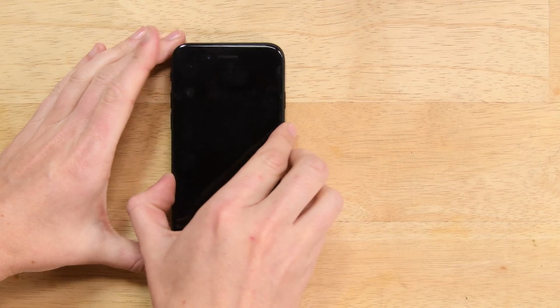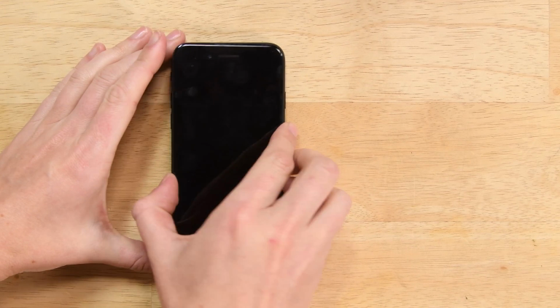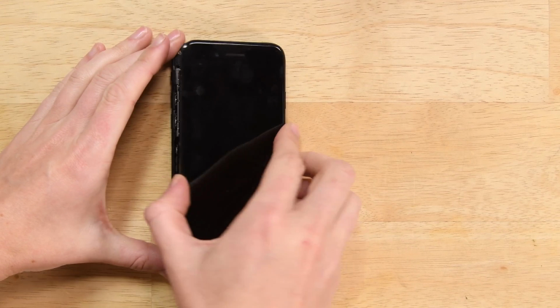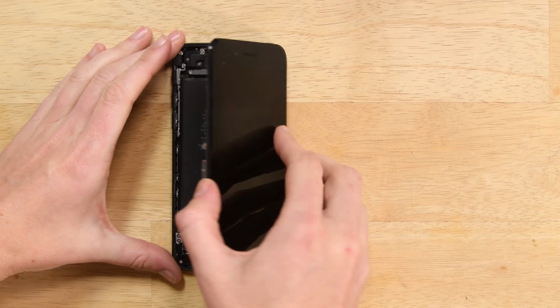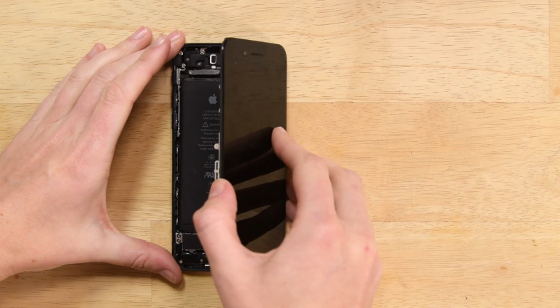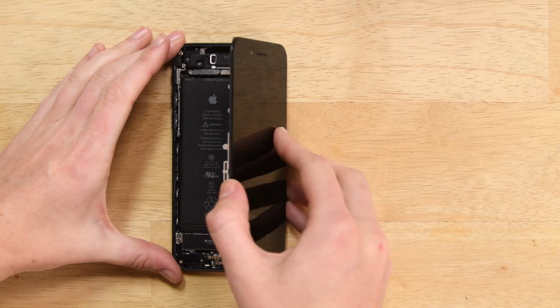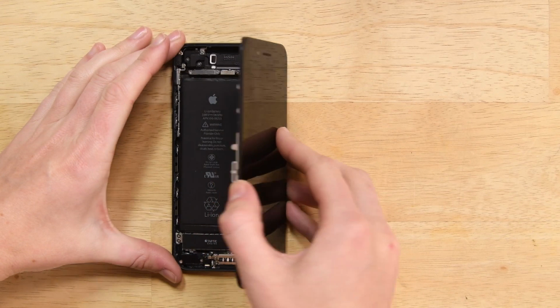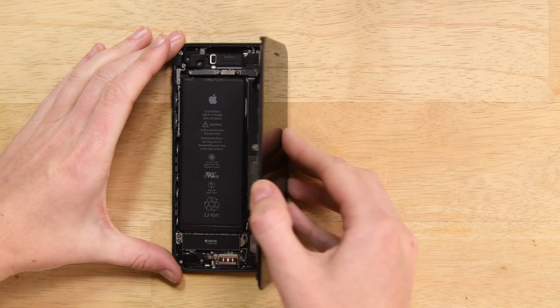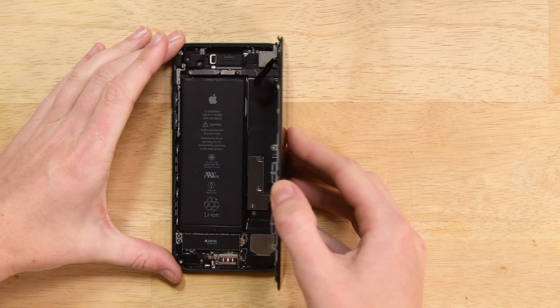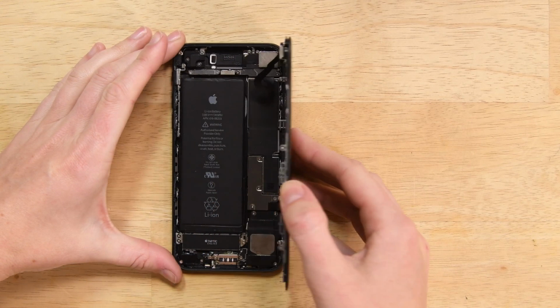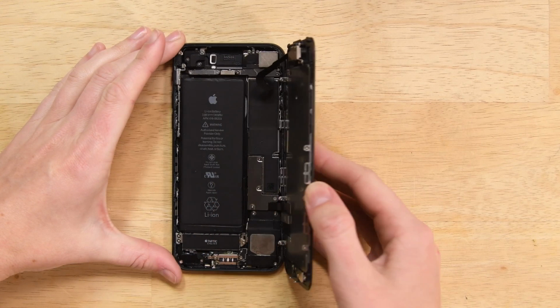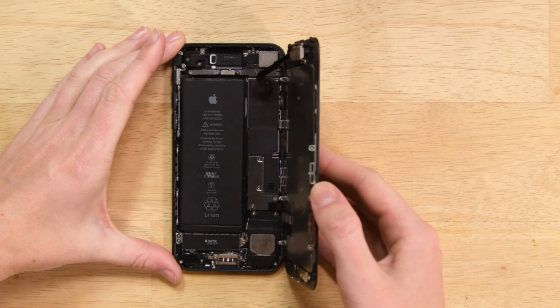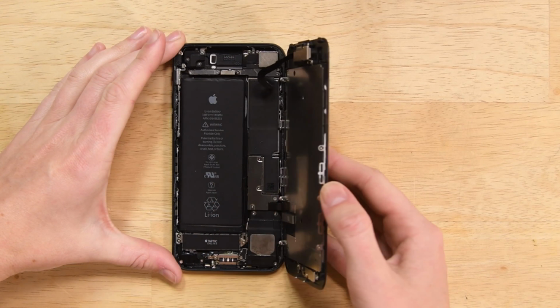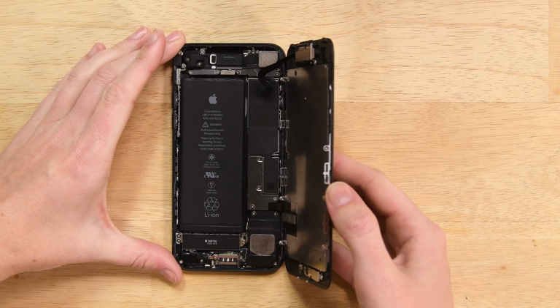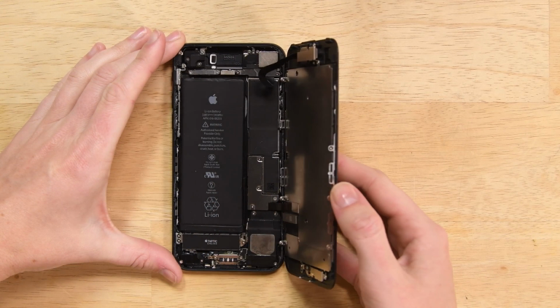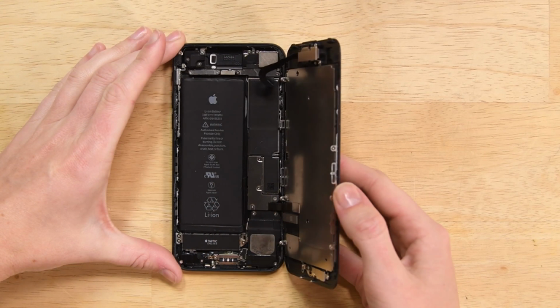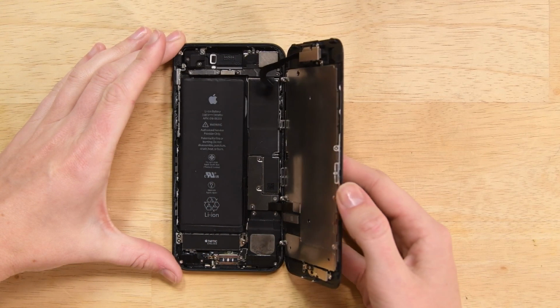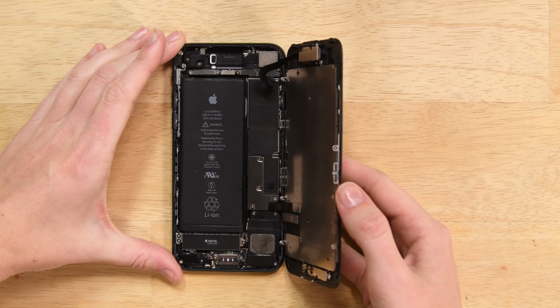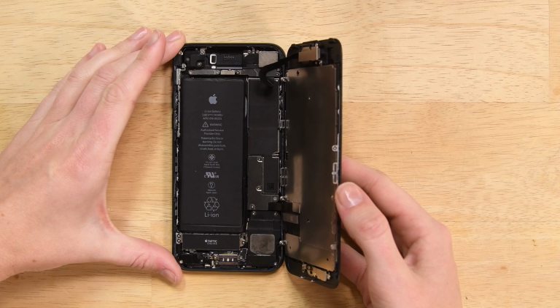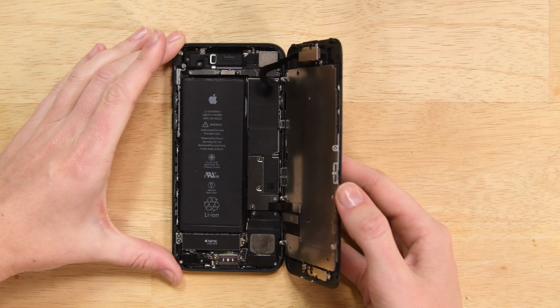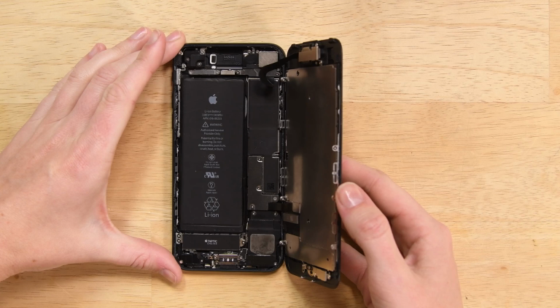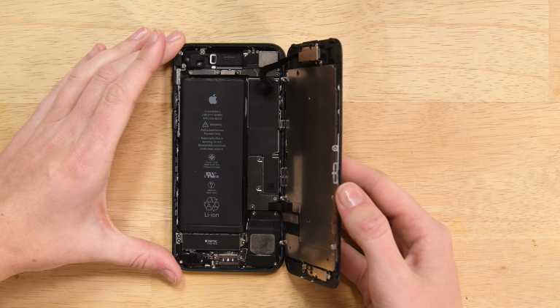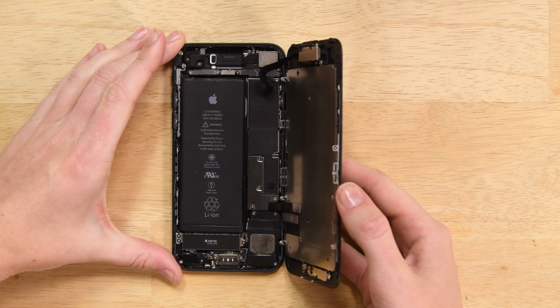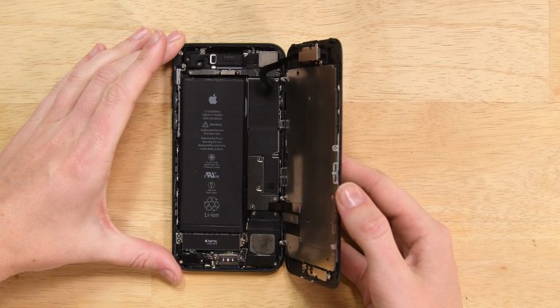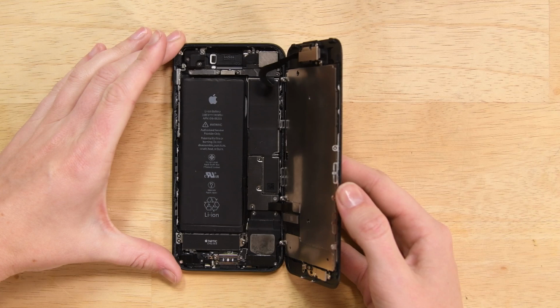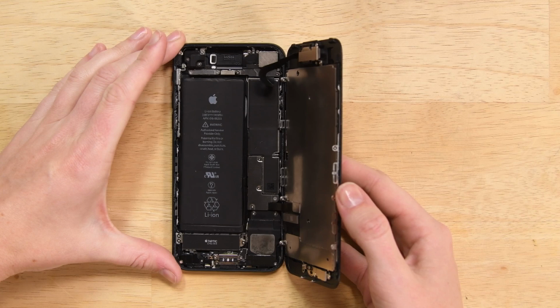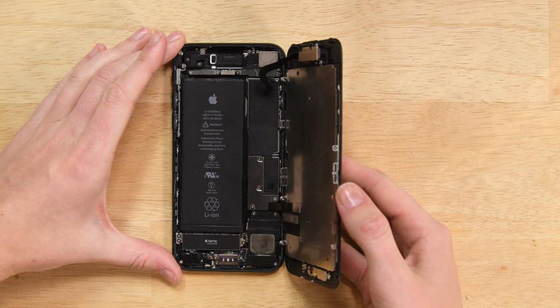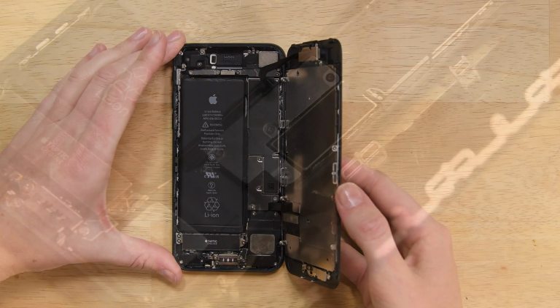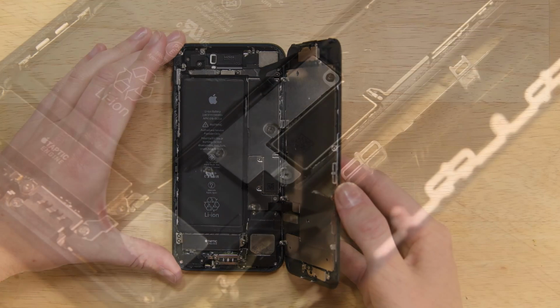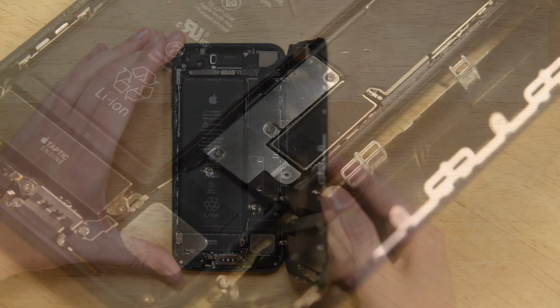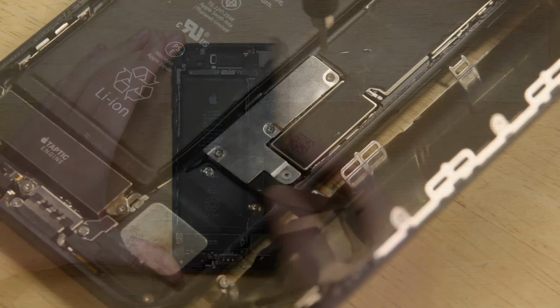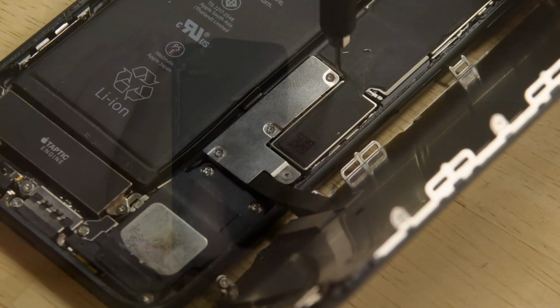Open the iPhone by swinging the display up from the left side, but don't try to fully separate it just yet. There are ribbon cables still connecting it to the logic board.